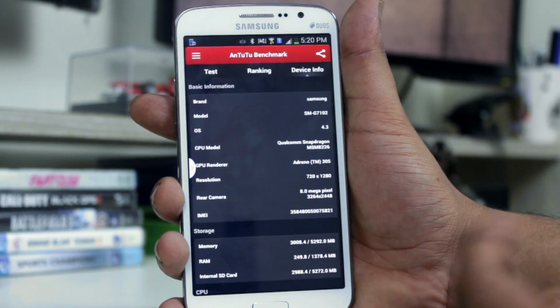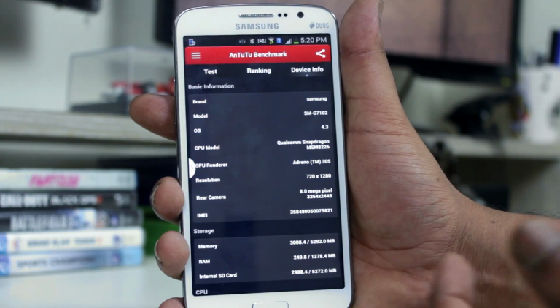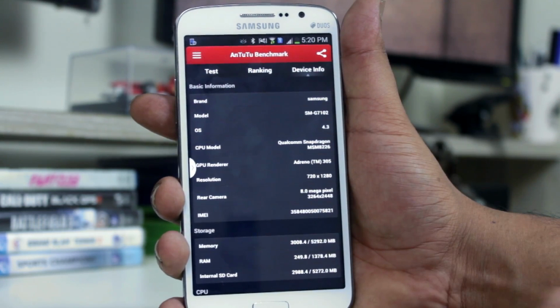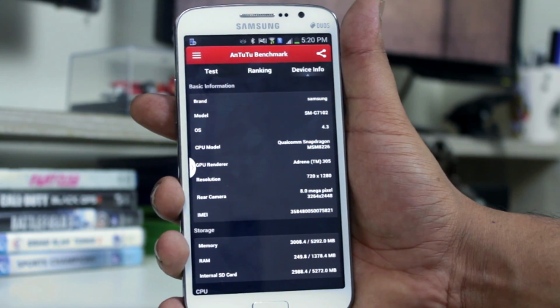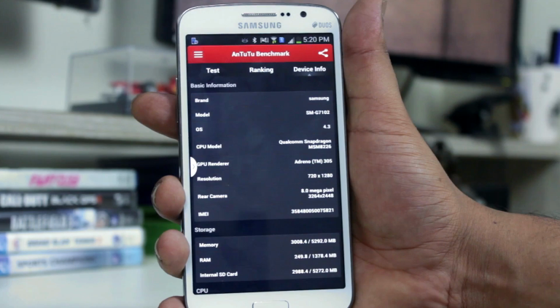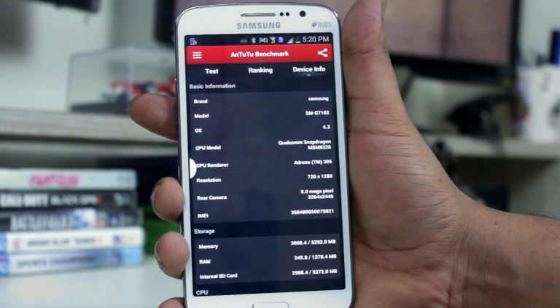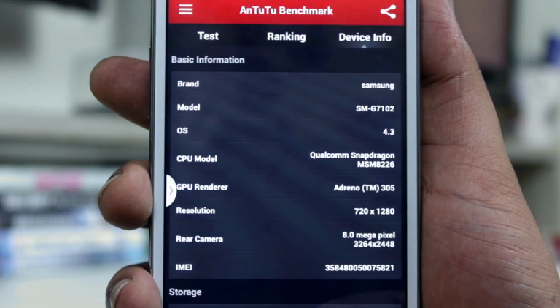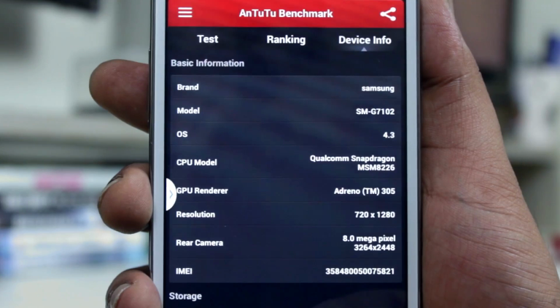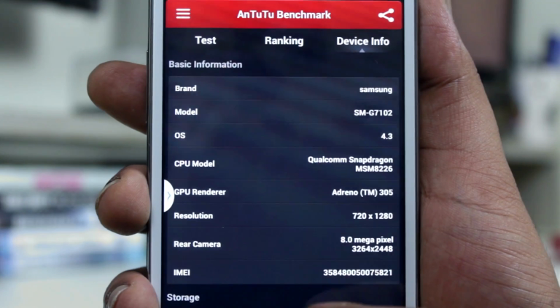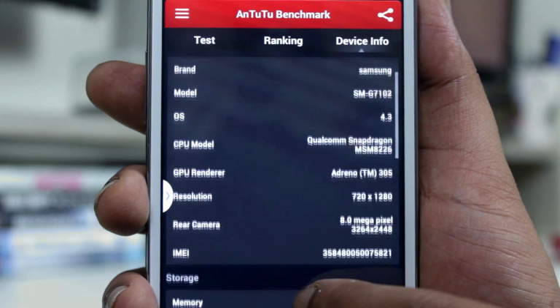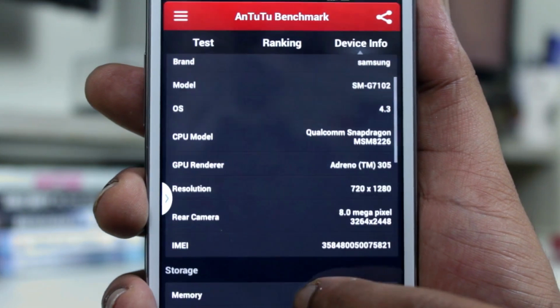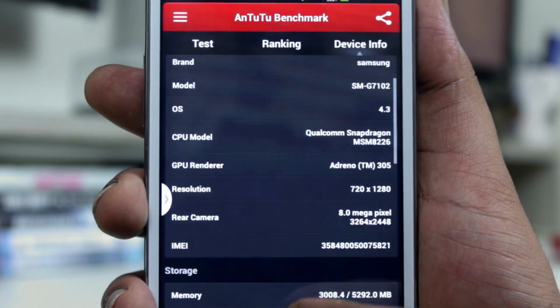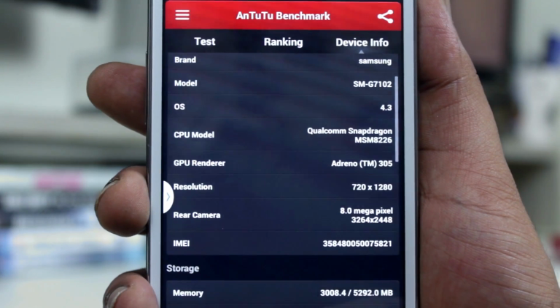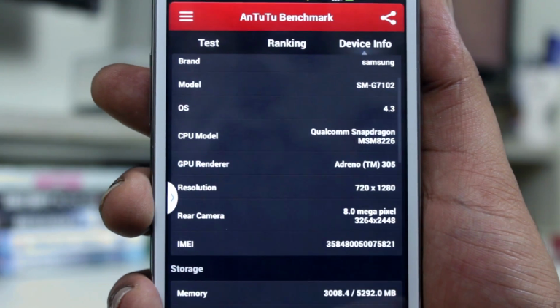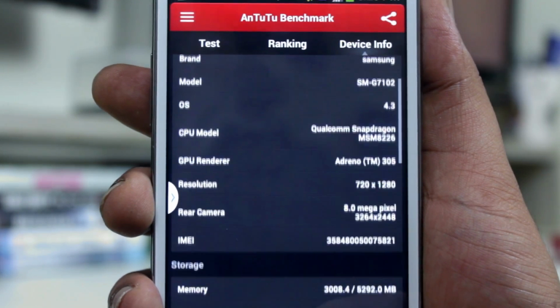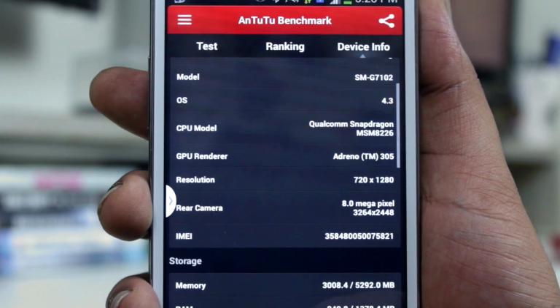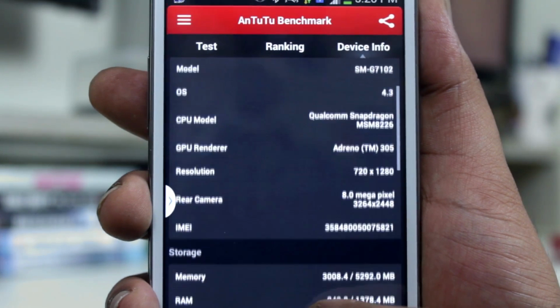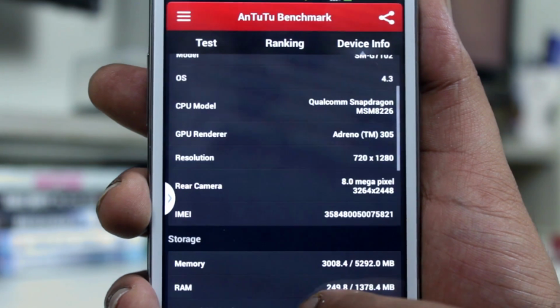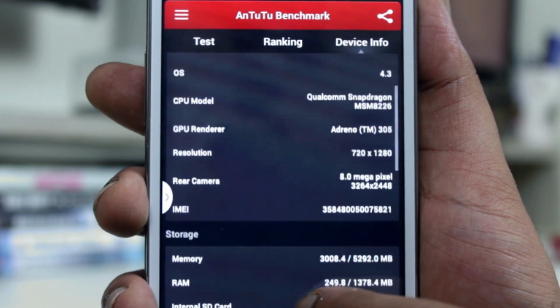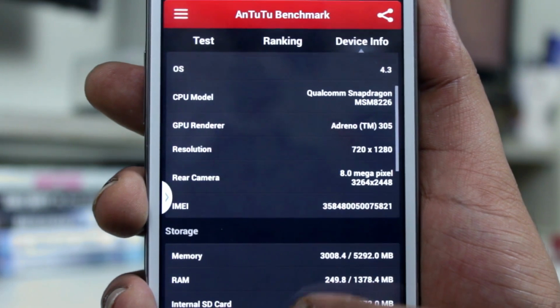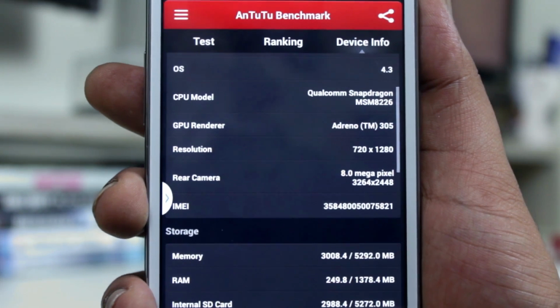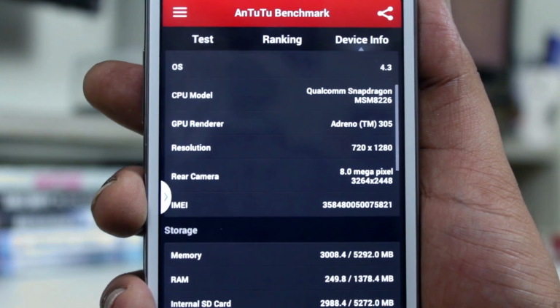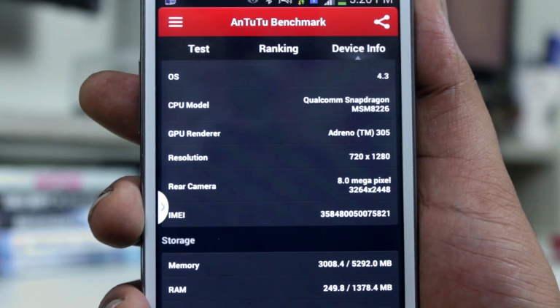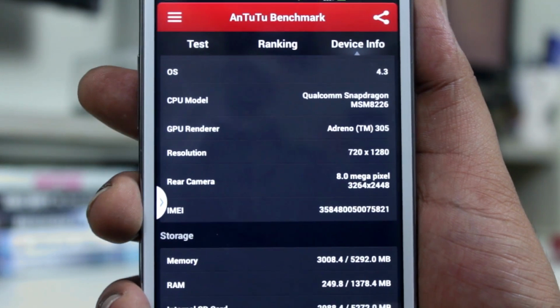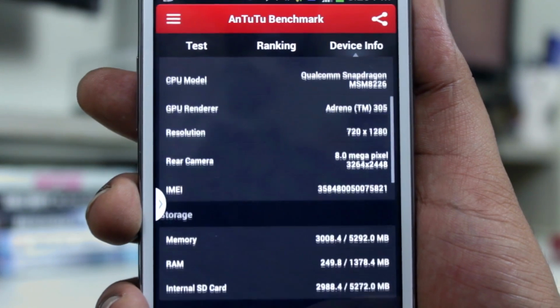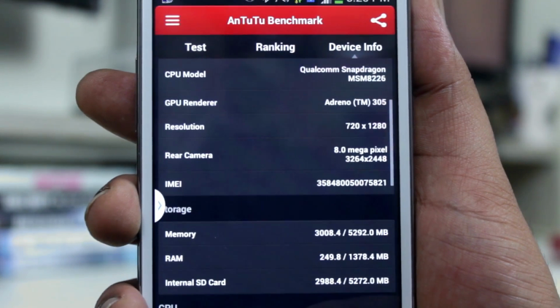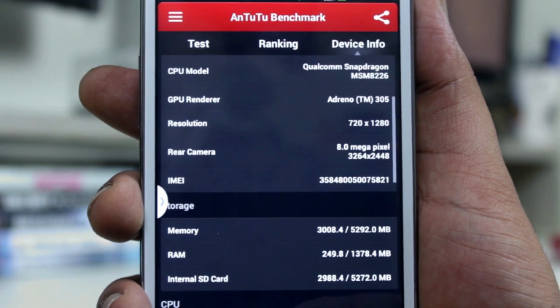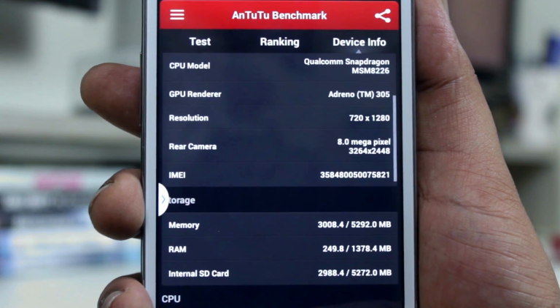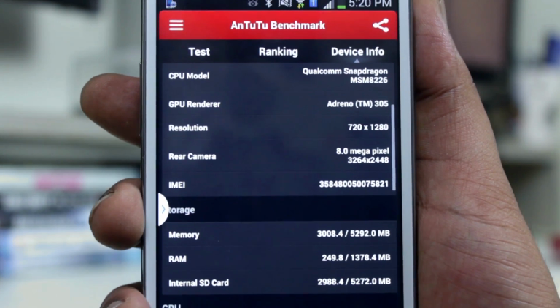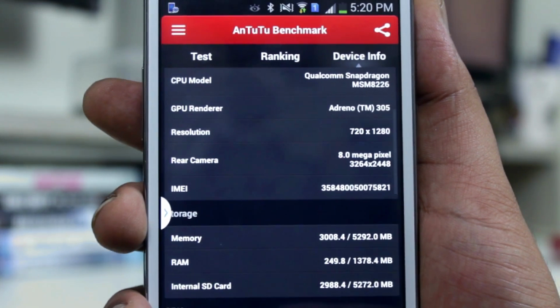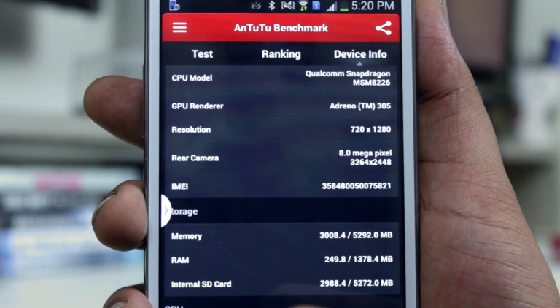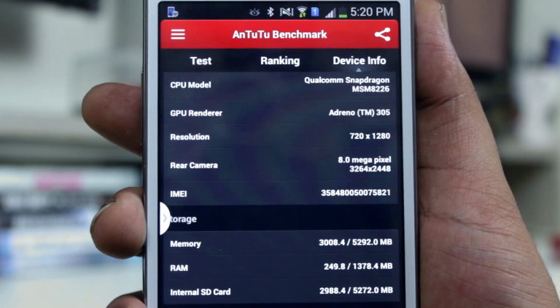Compared to the original Grand, which gave a benchmark score close to 9000, the Grand 2 has a significant jump in performance.